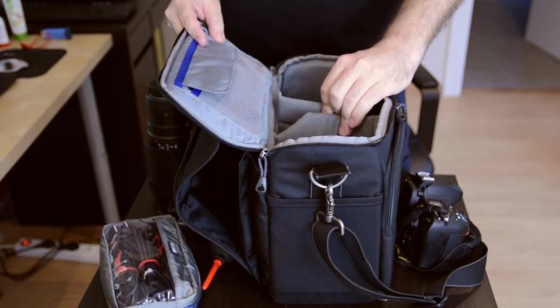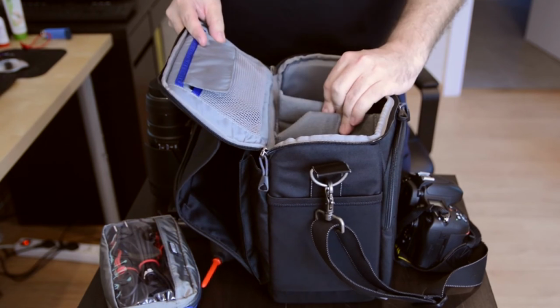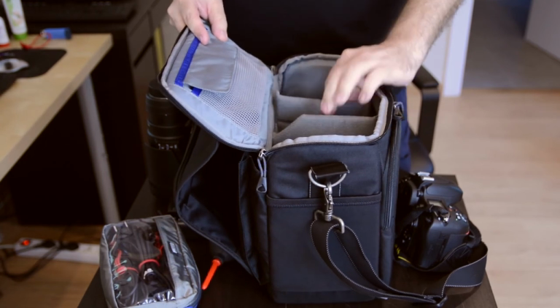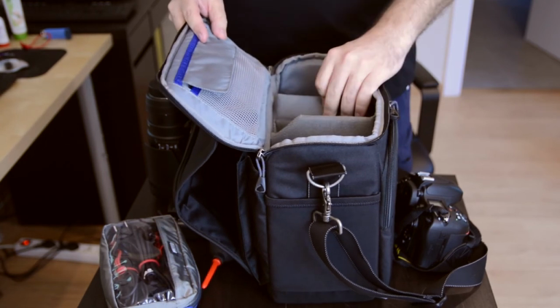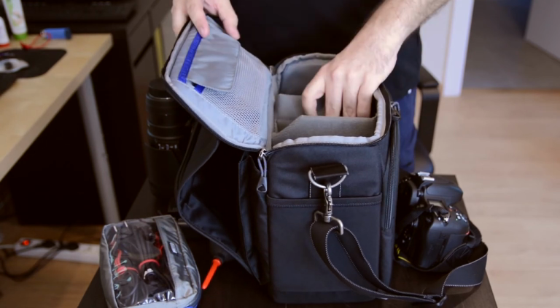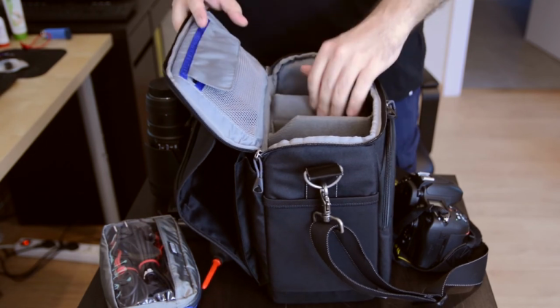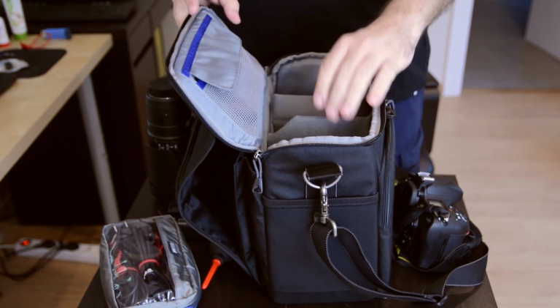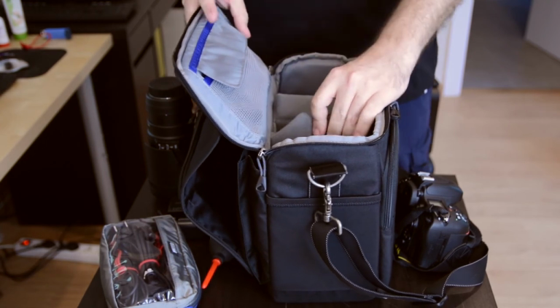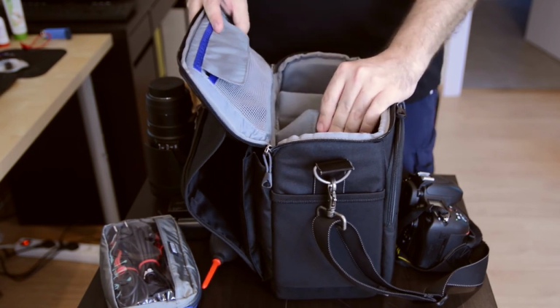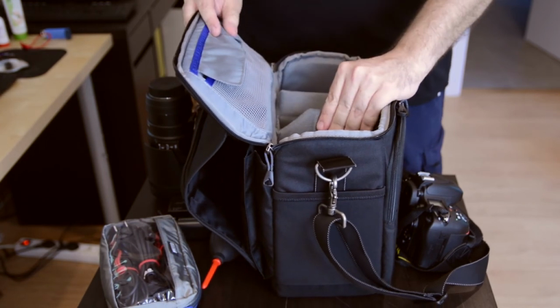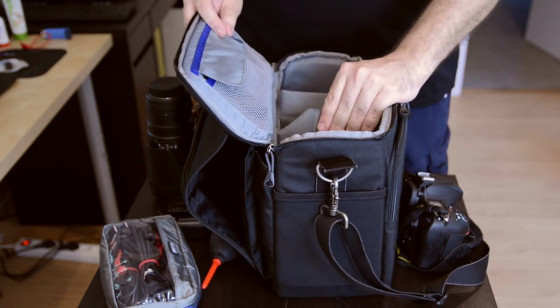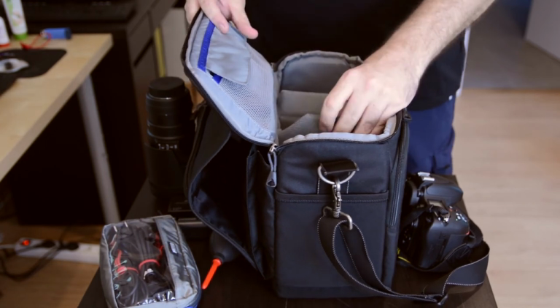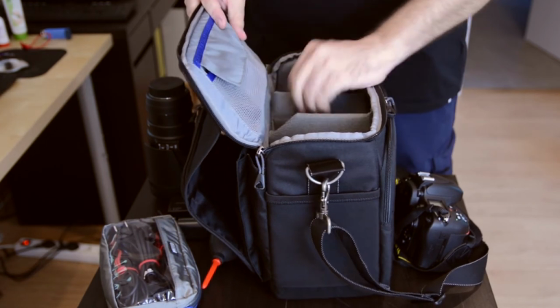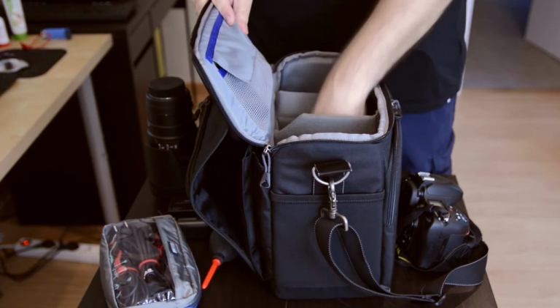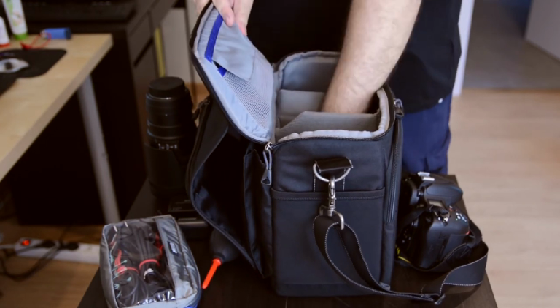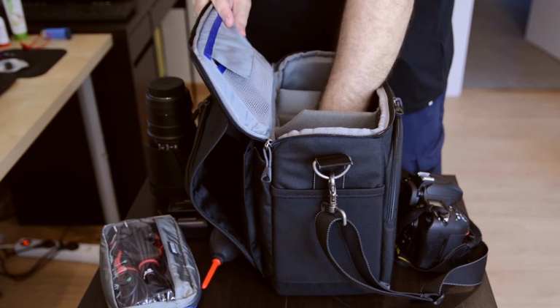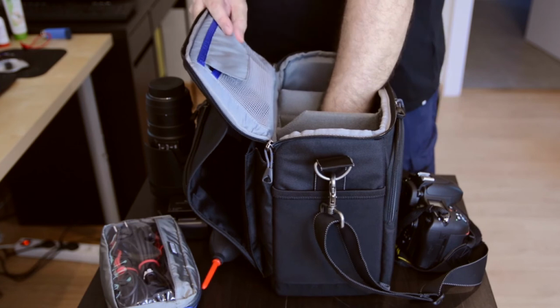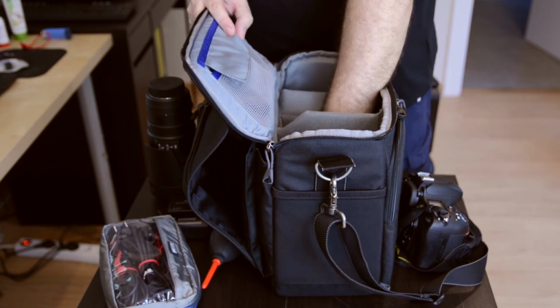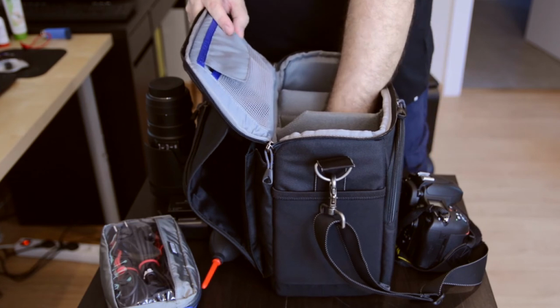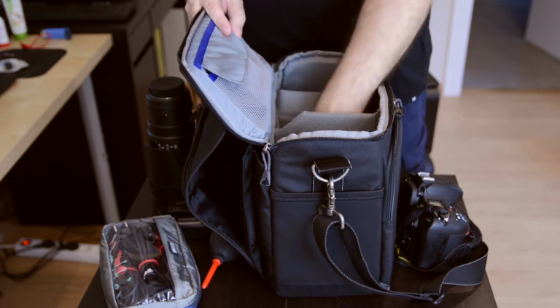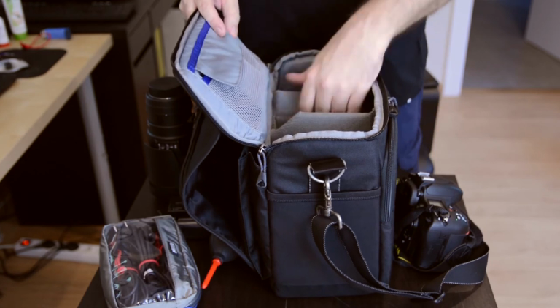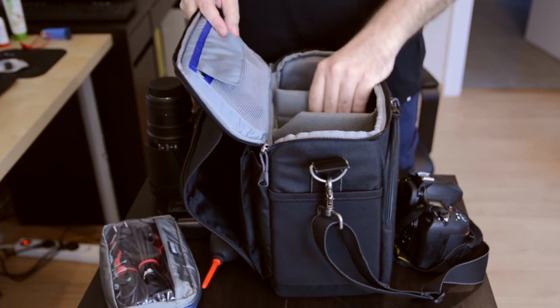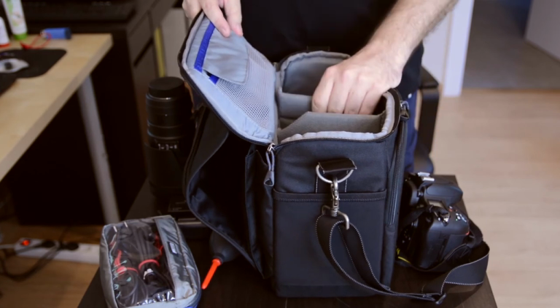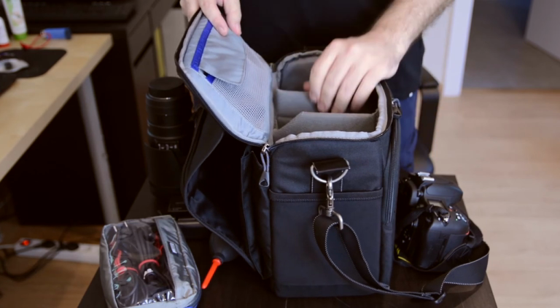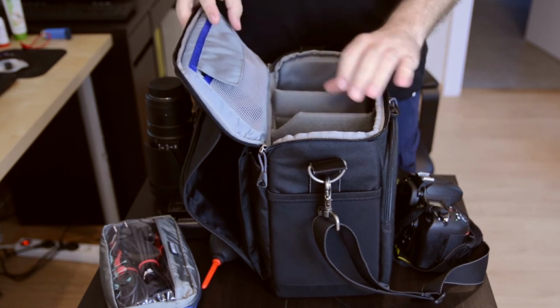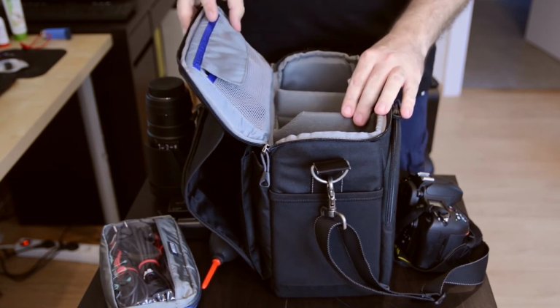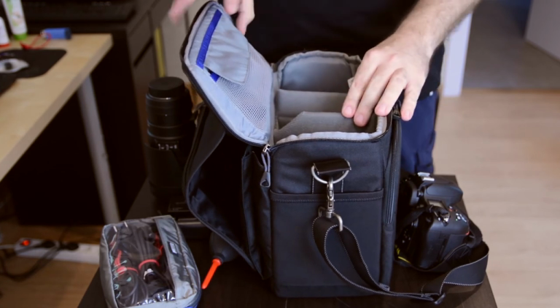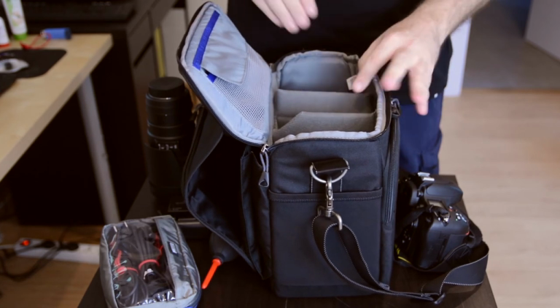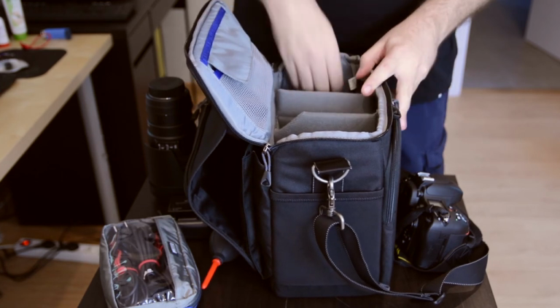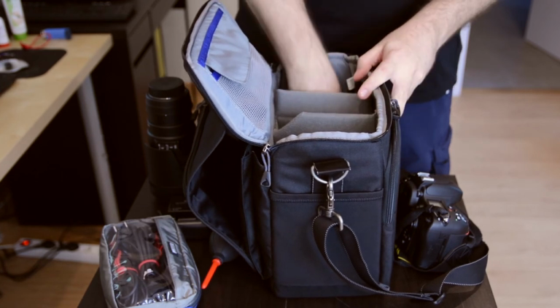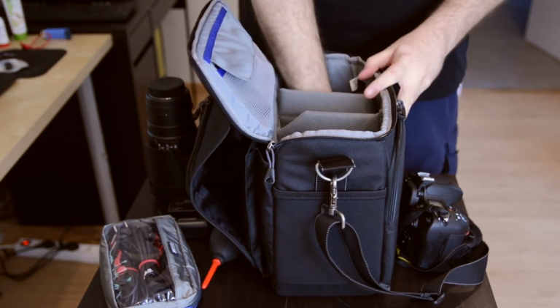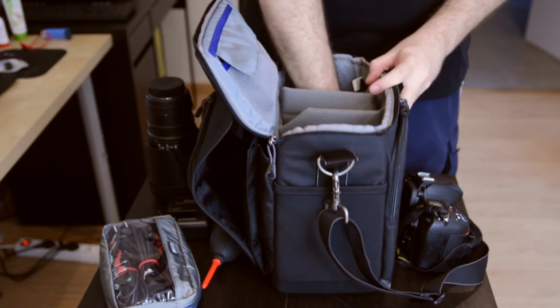These are great, I absolutely love Think Tank products. Thanks again to Think Tank for sending this to me to review.